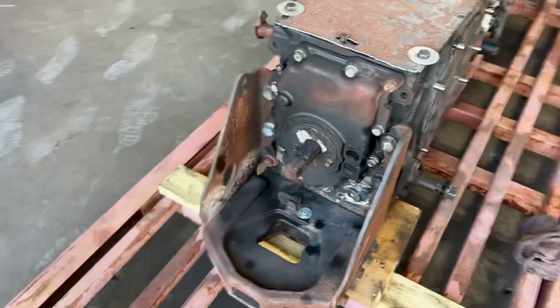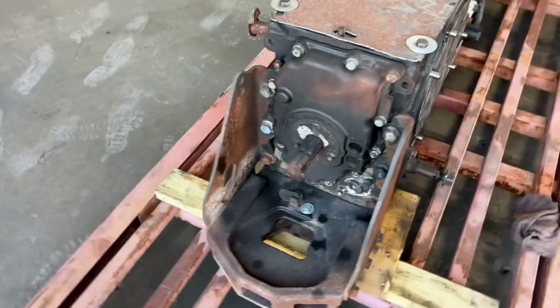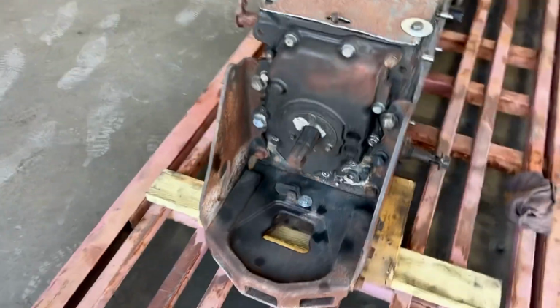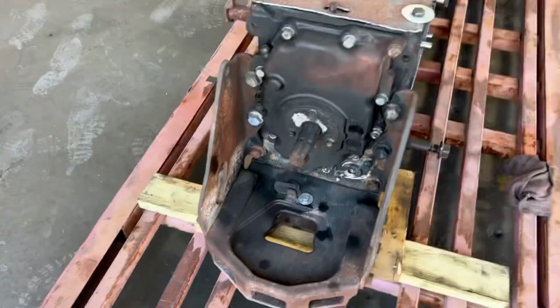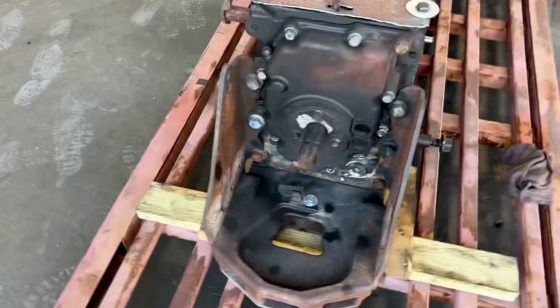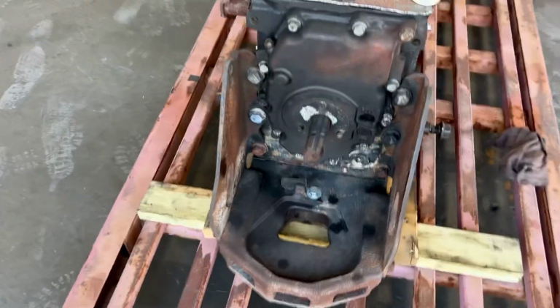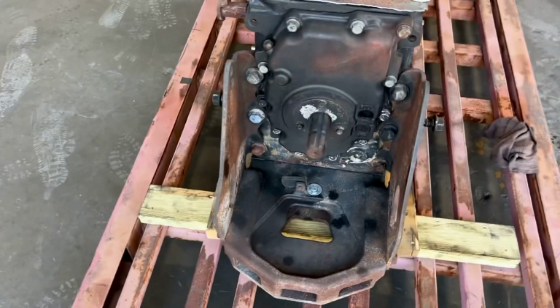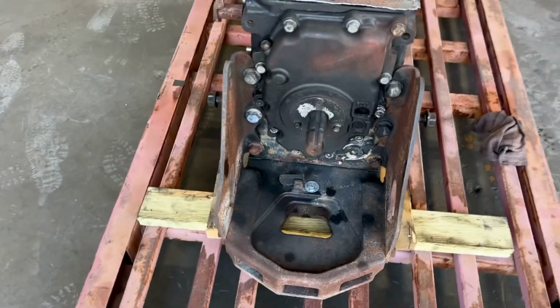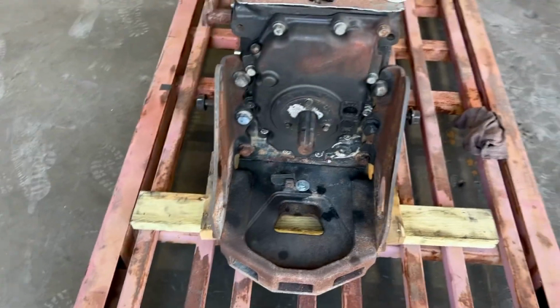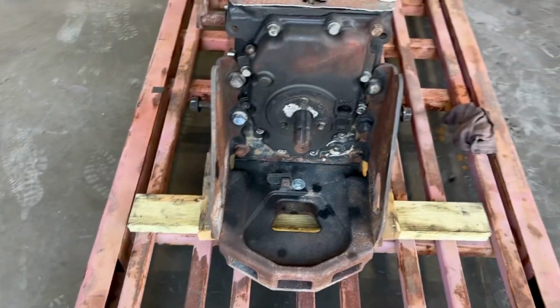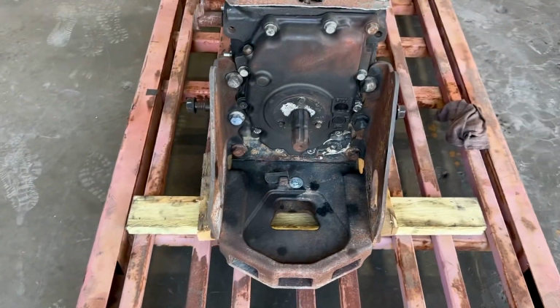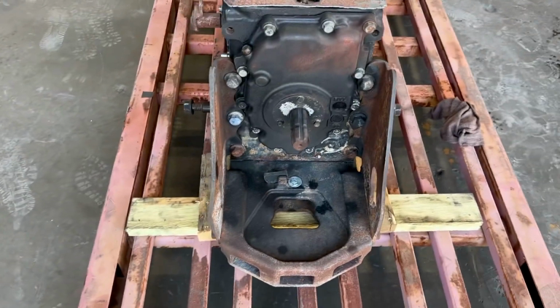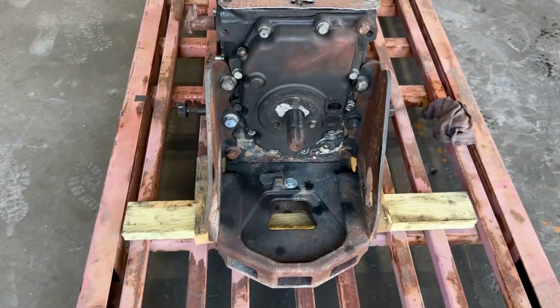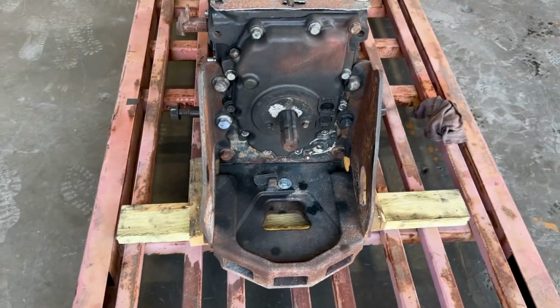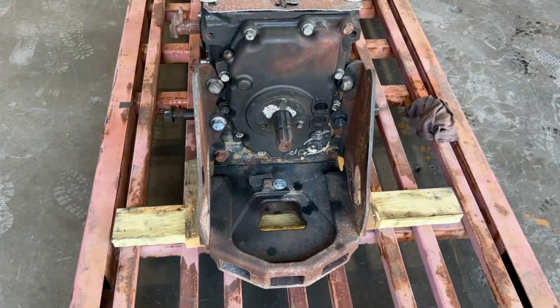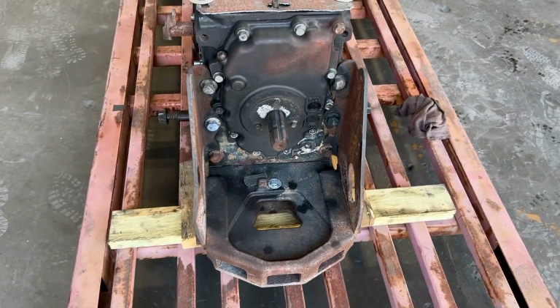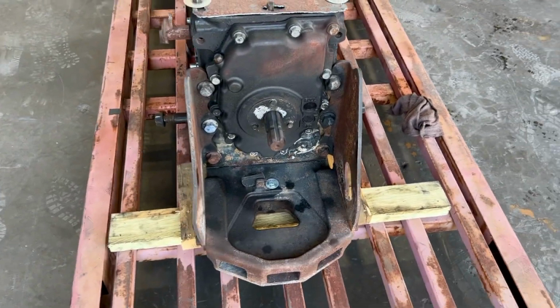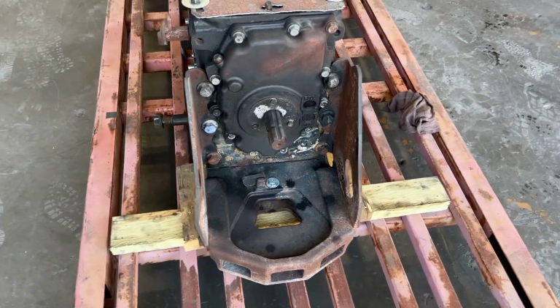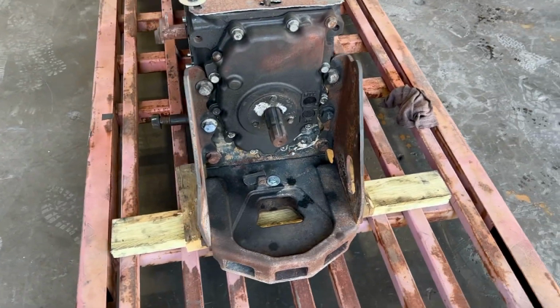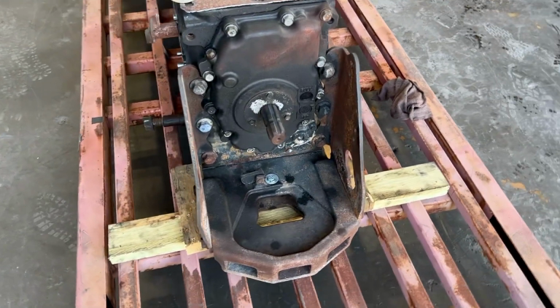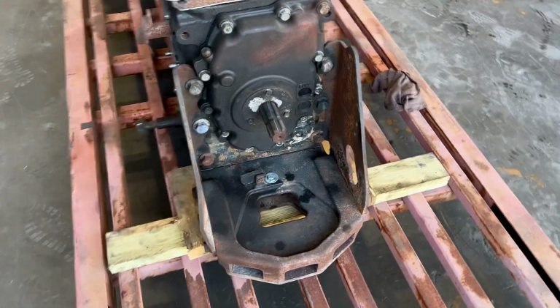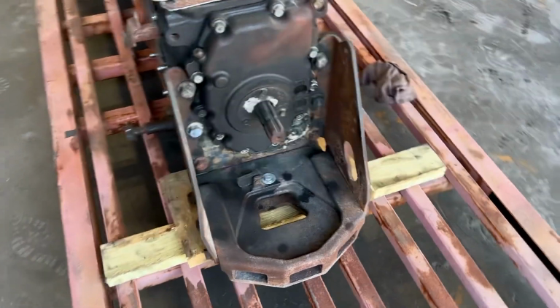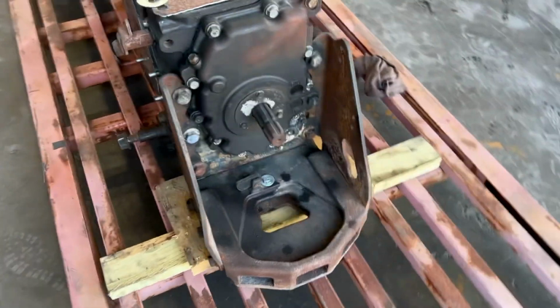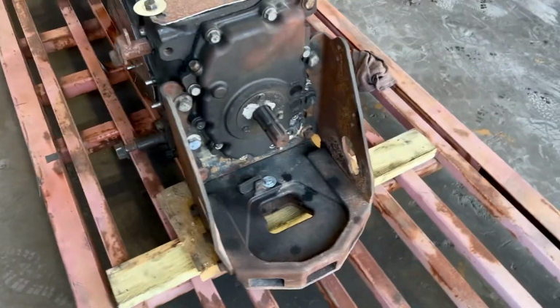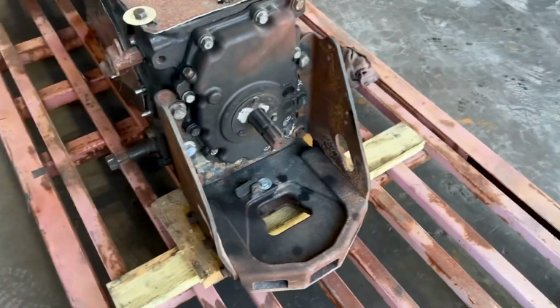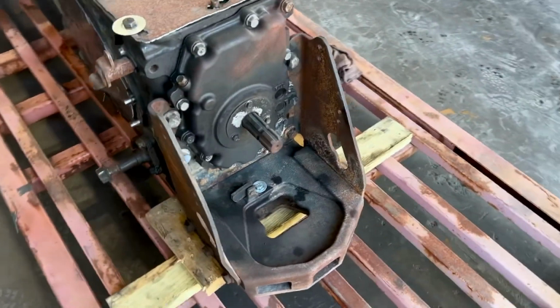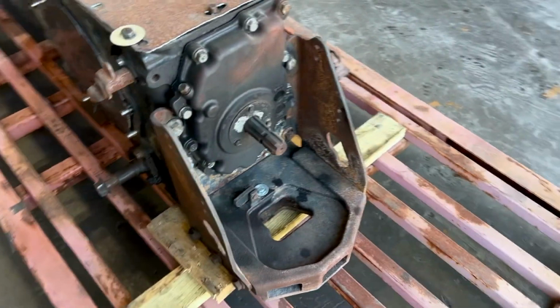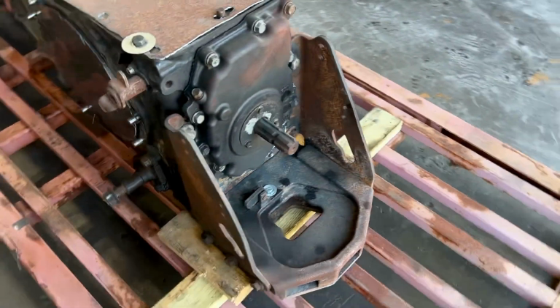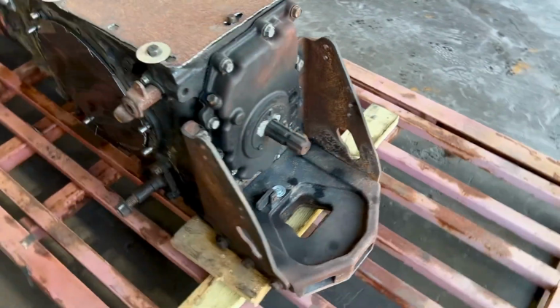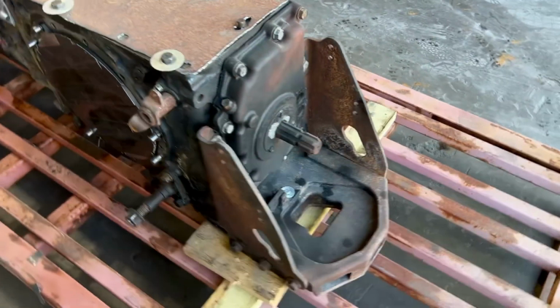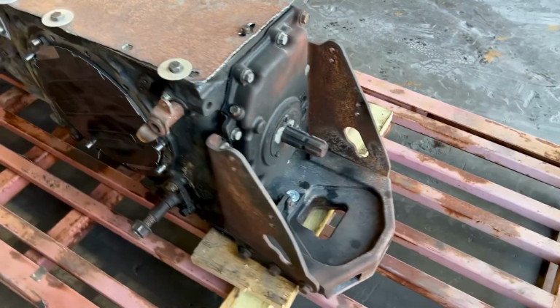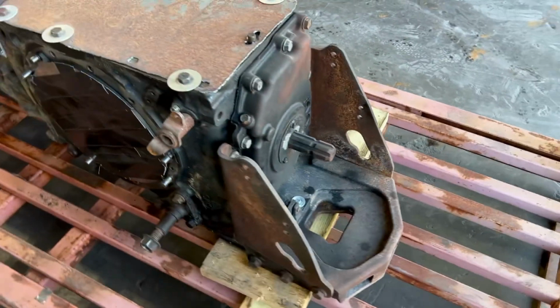Looks like we've got the heavy duty high drawbar support — we're just gonna leave it on there.